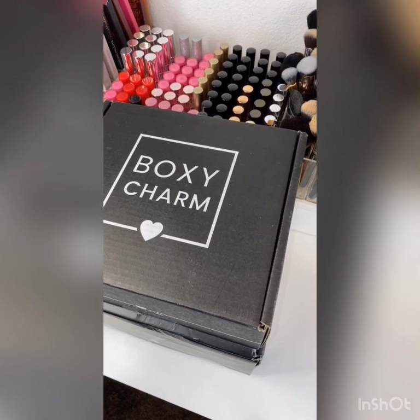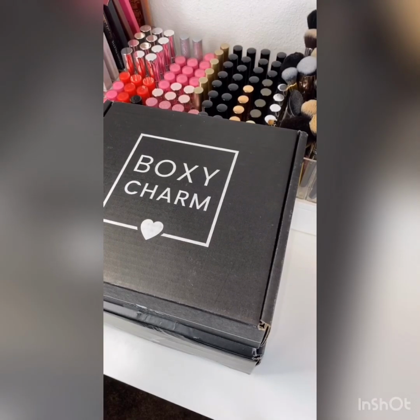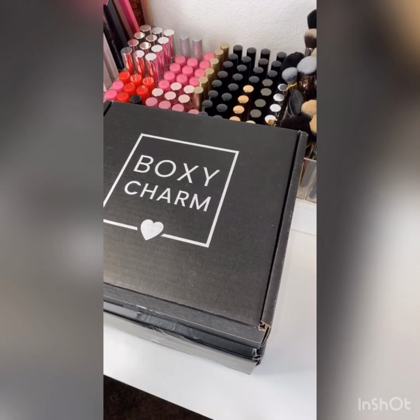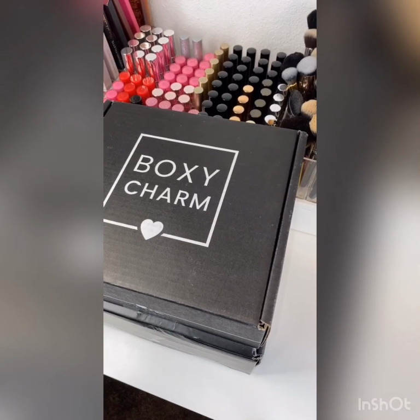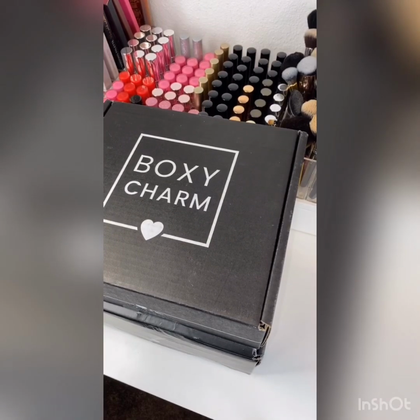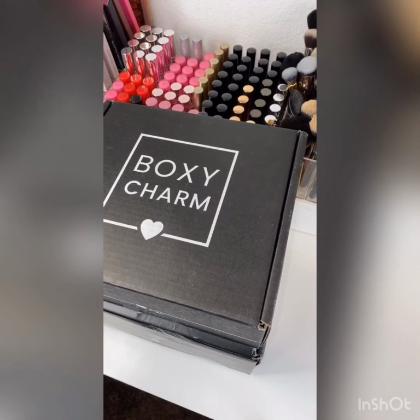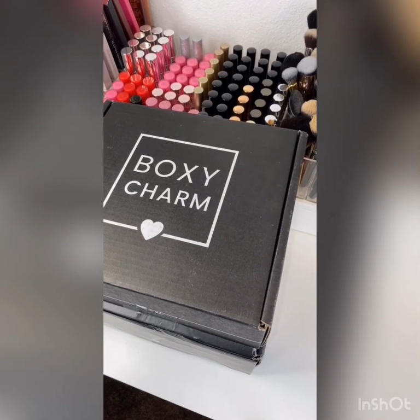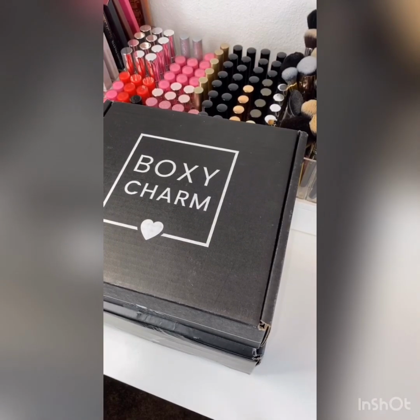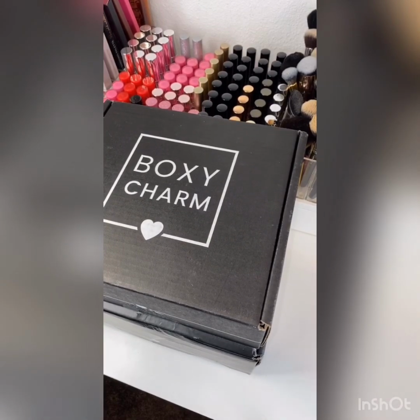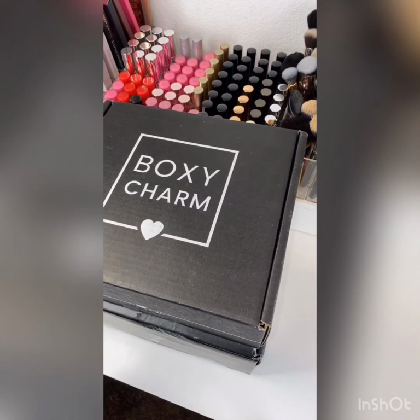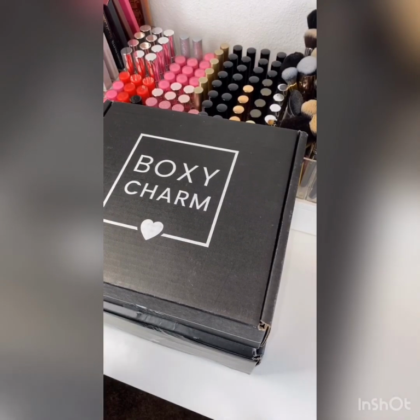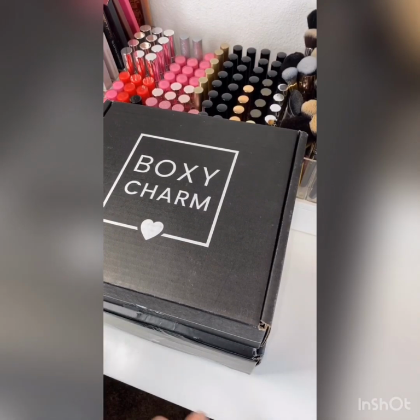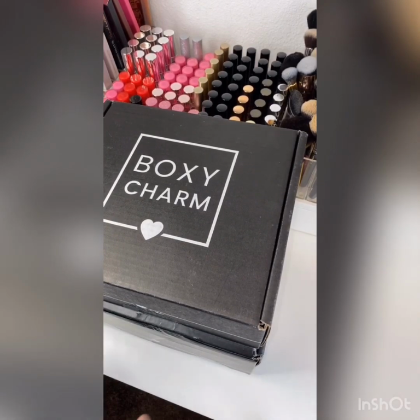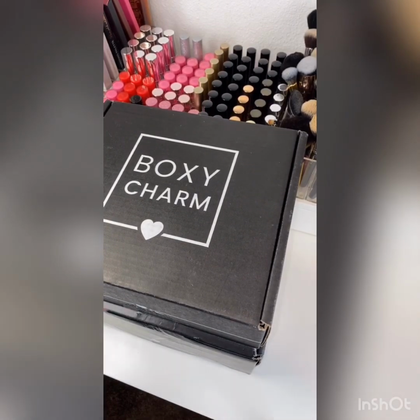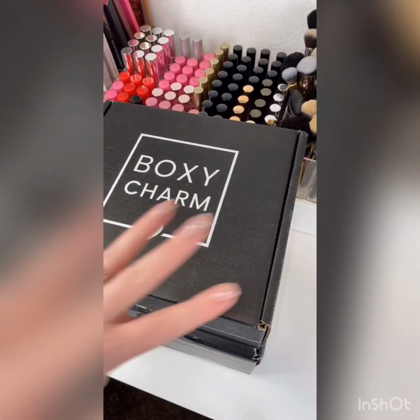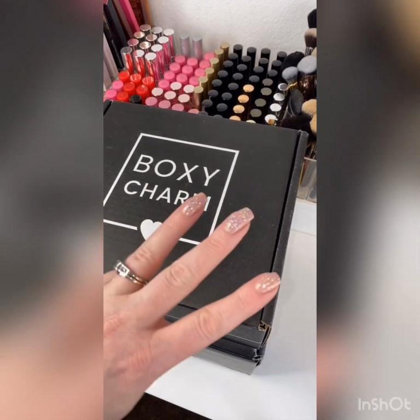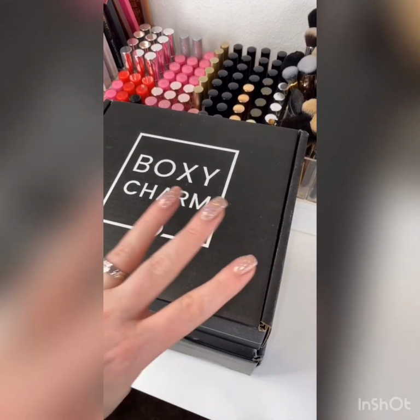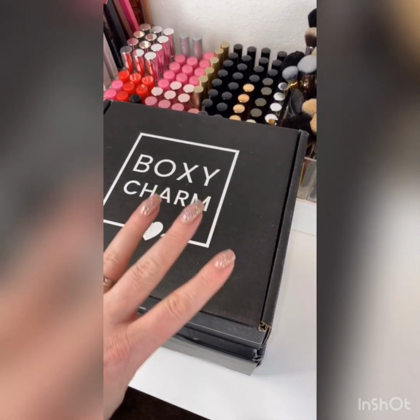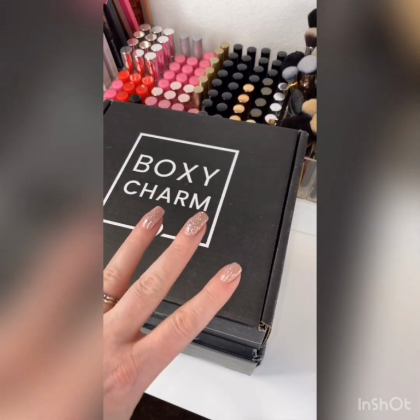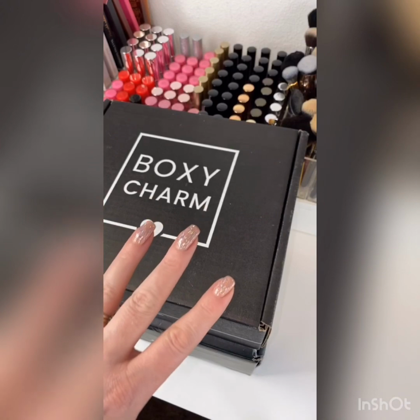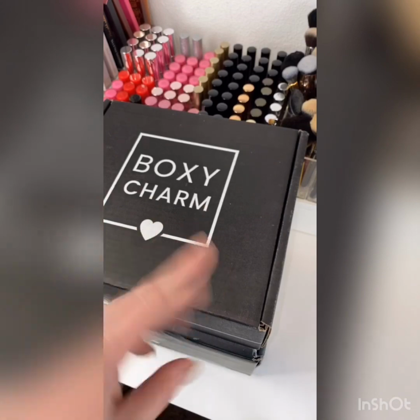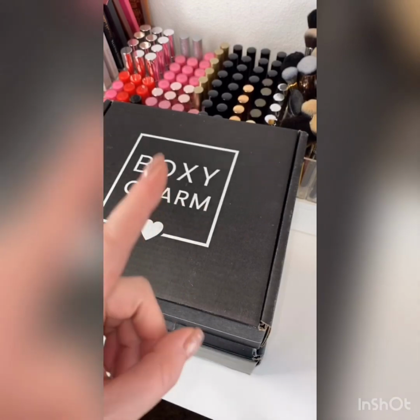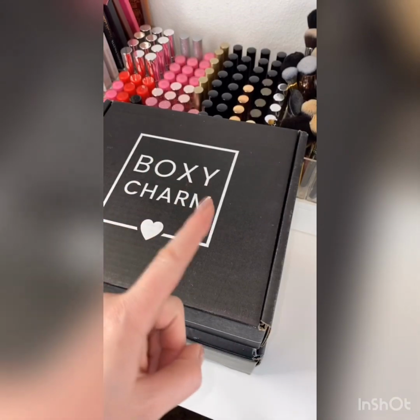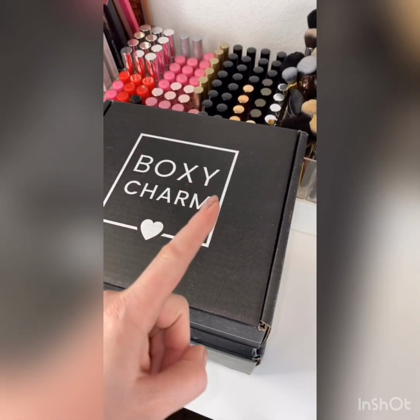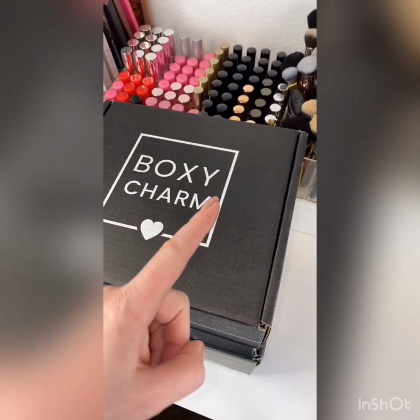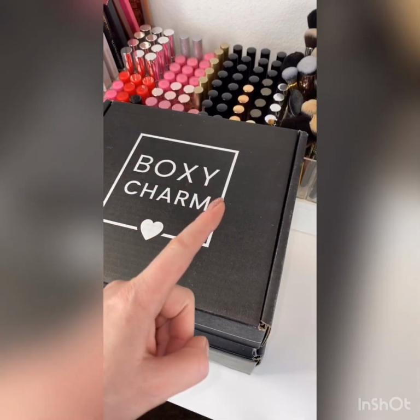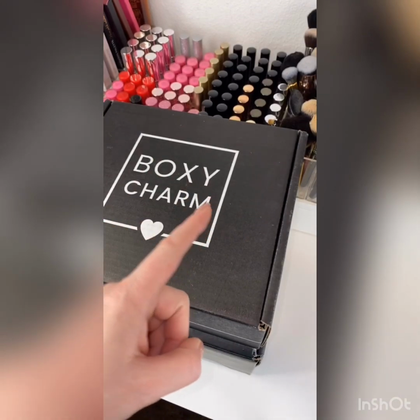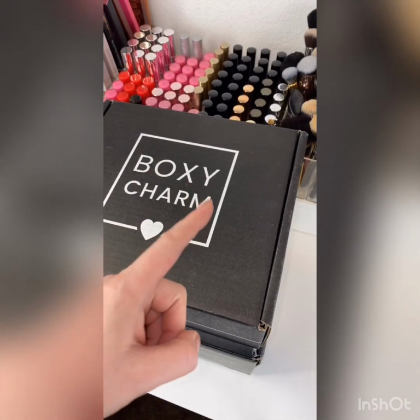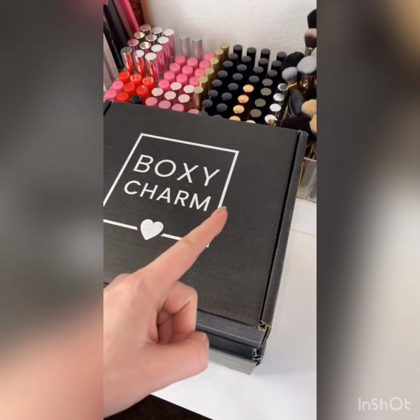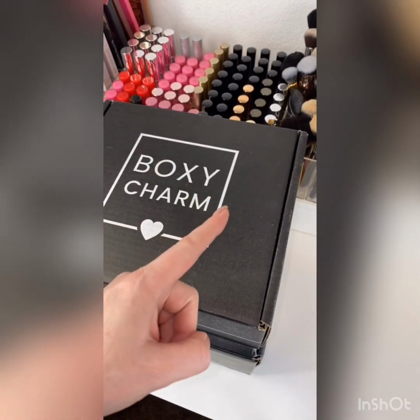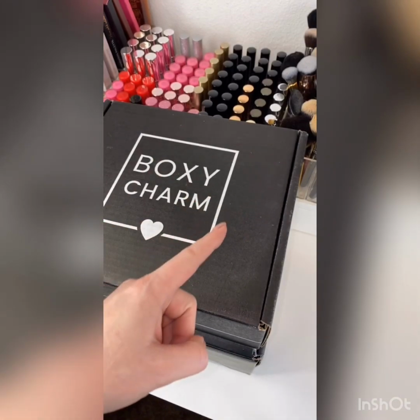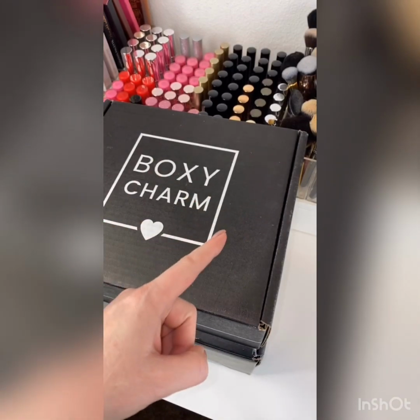If you have BoxyCharm, you know what's up, but if you don't, there are three different types of BoxyCharm boxes. One is the base box — it's $25 a month.